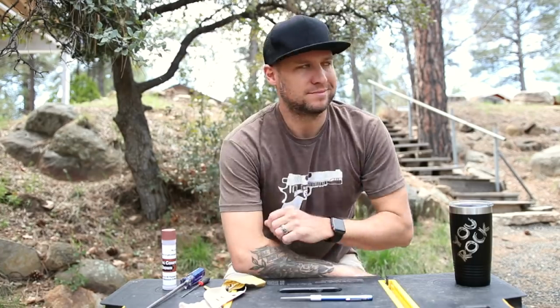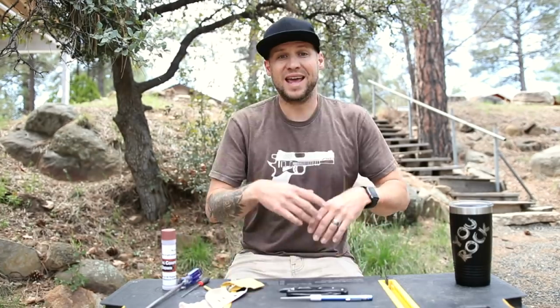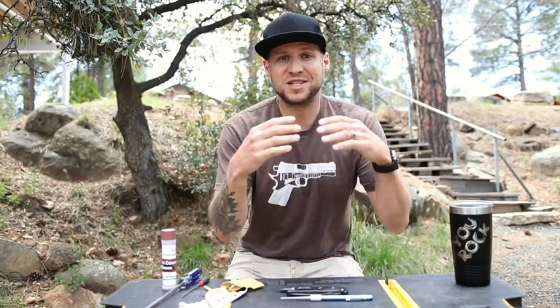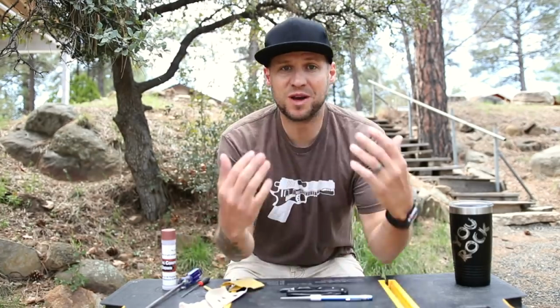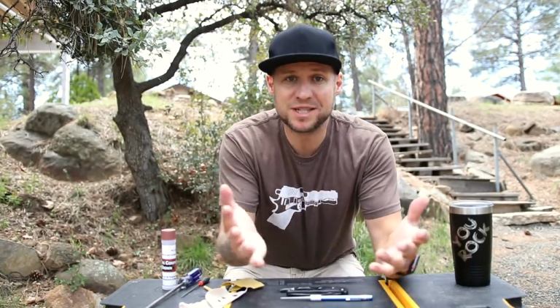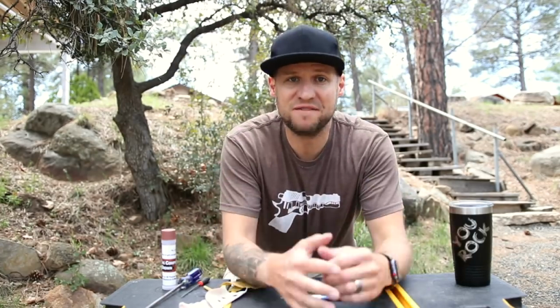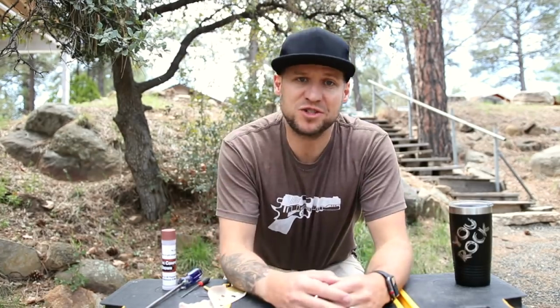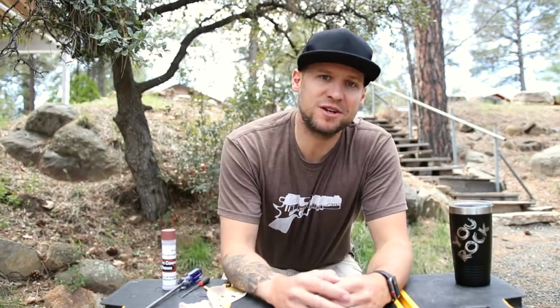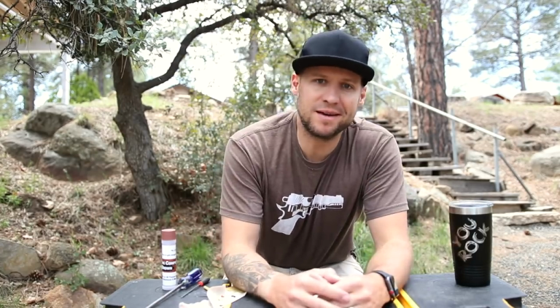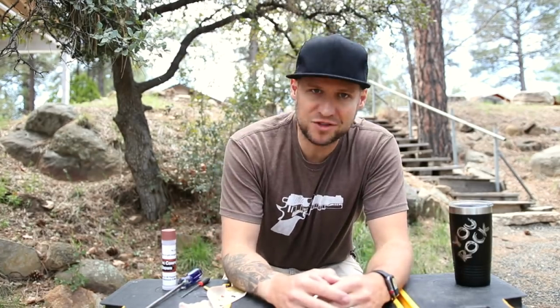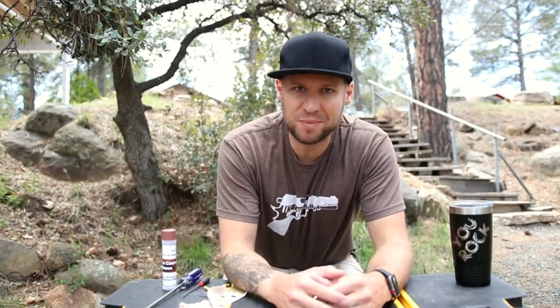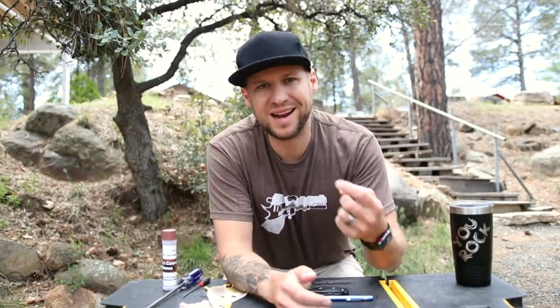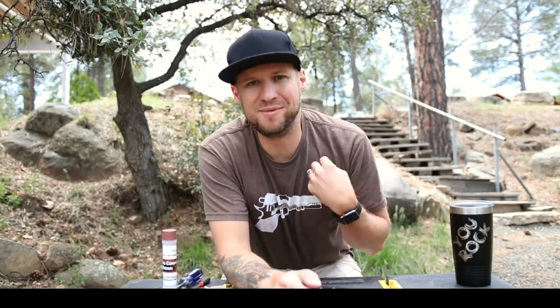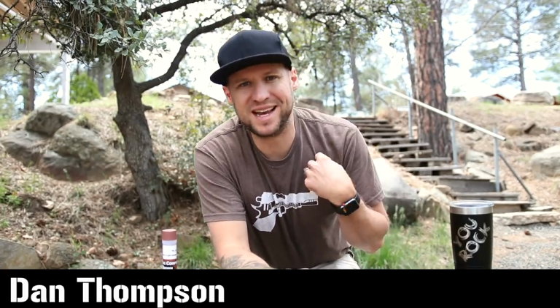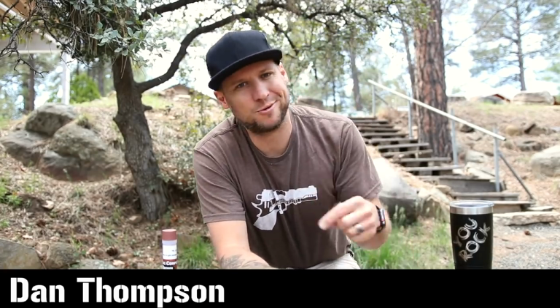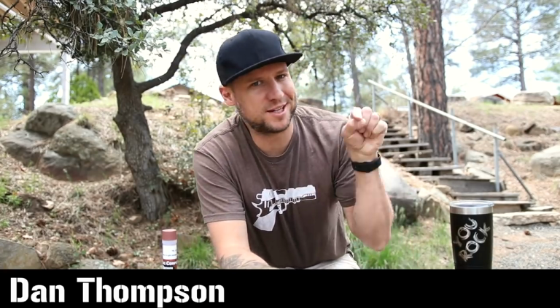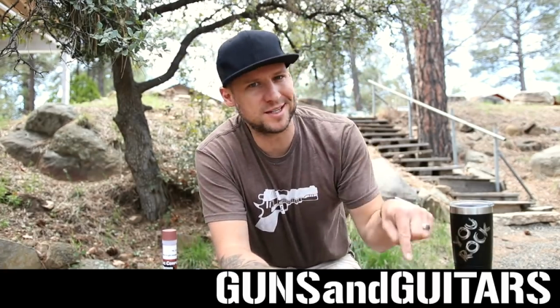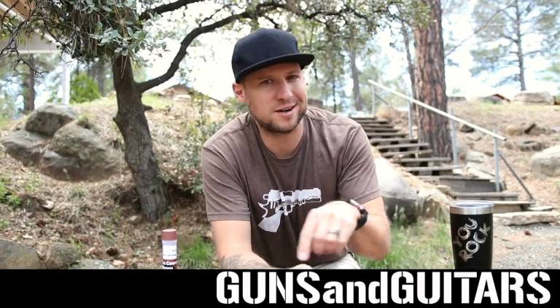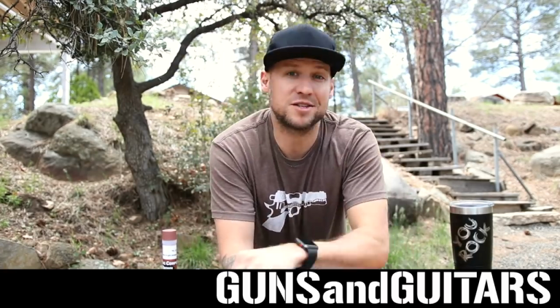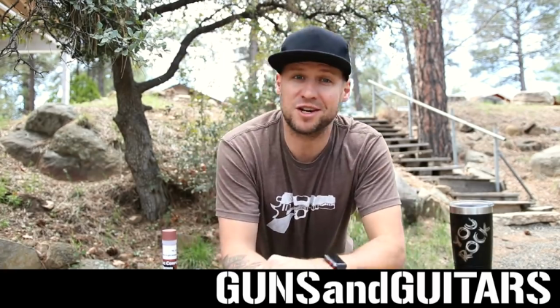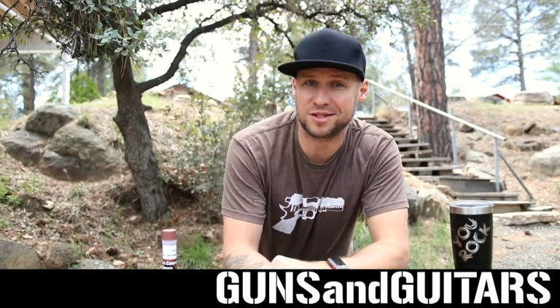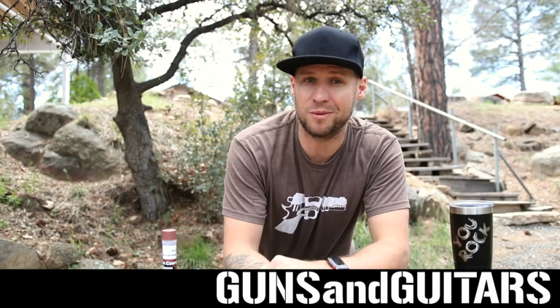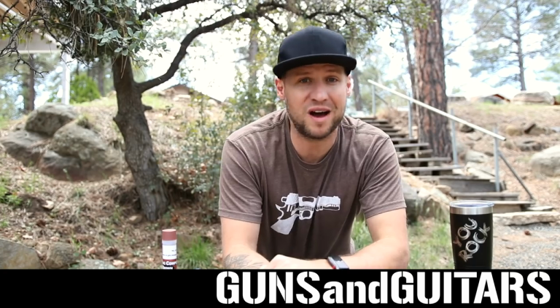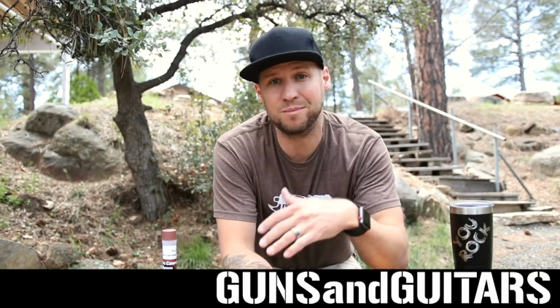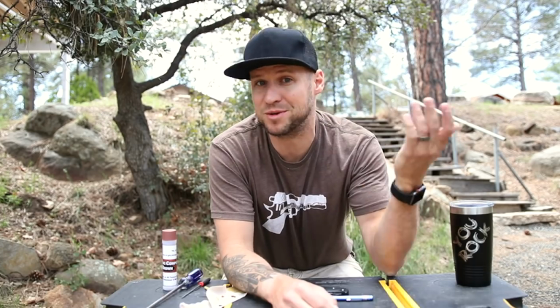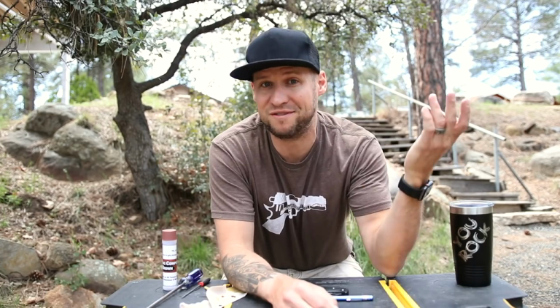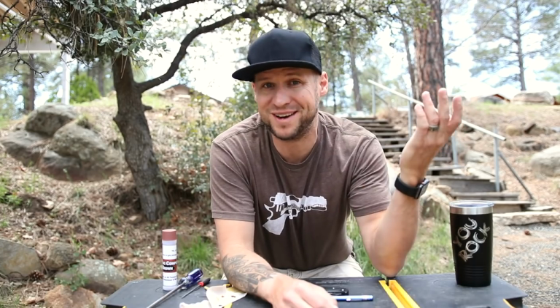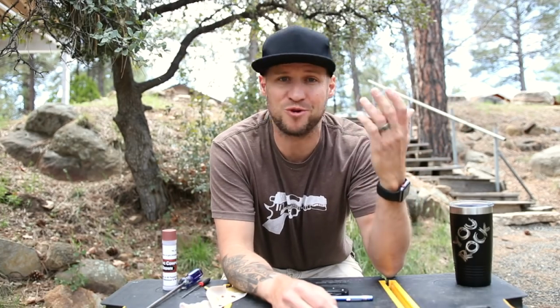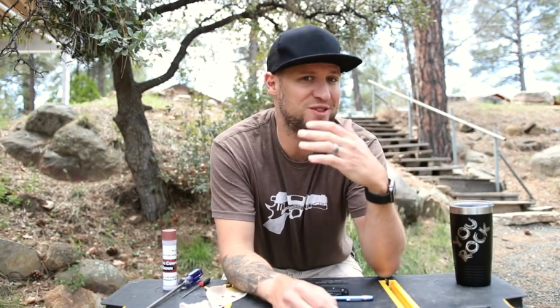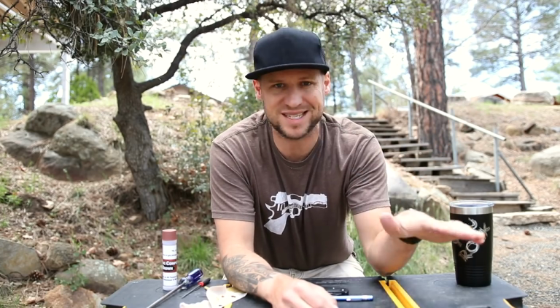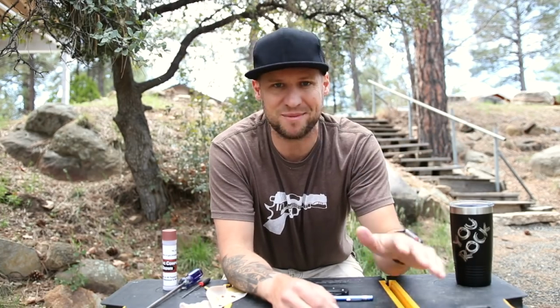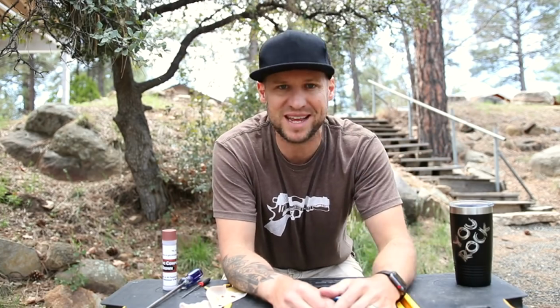Hey guys, welcome back to my video series on knife sharpening. I'm Dan, you're watching Guns N' Guitars, the channel that's all about having the most amount of fun for the least amount of money.